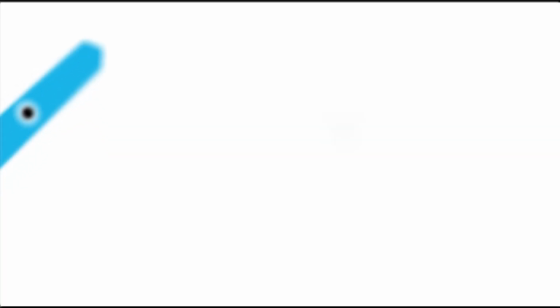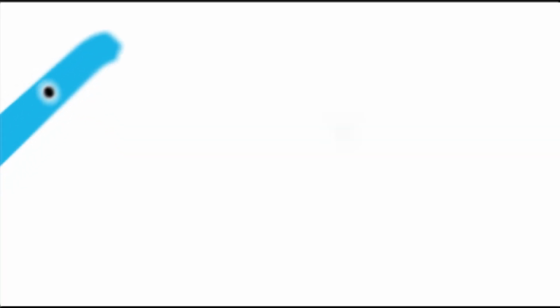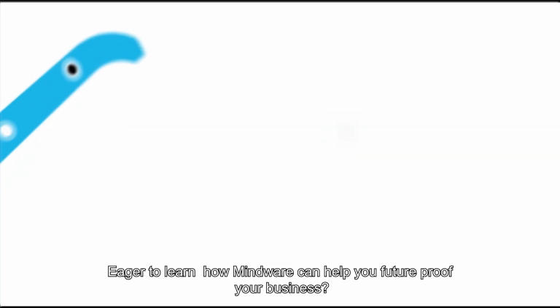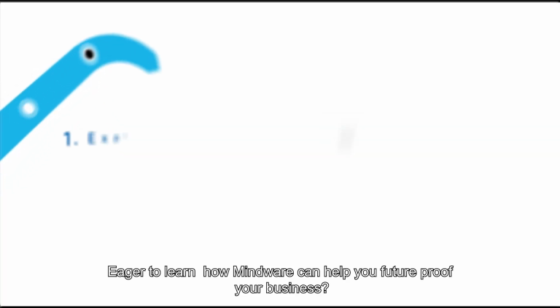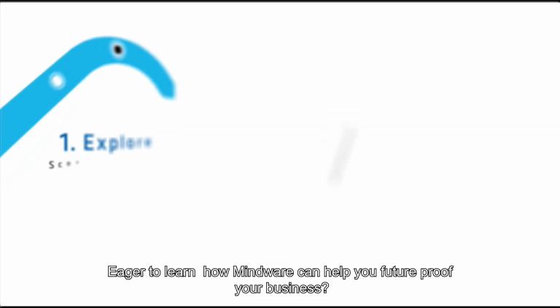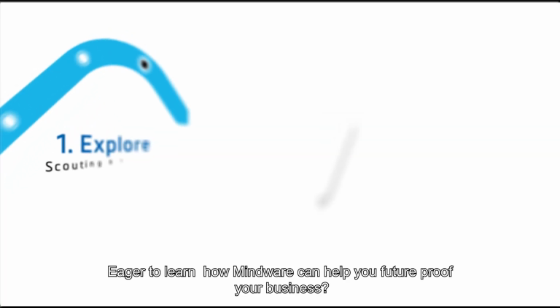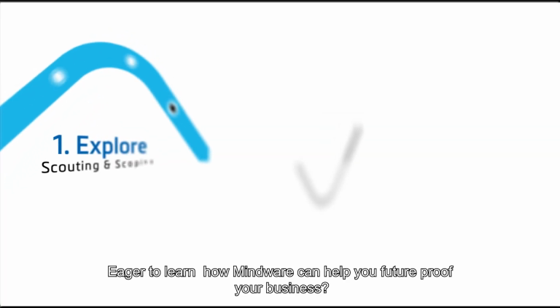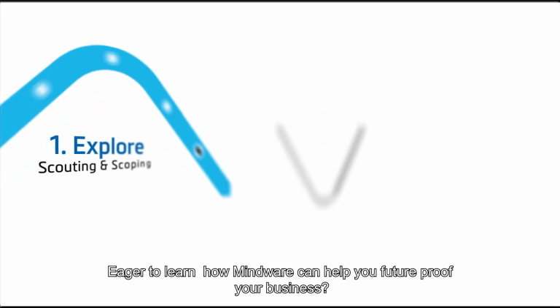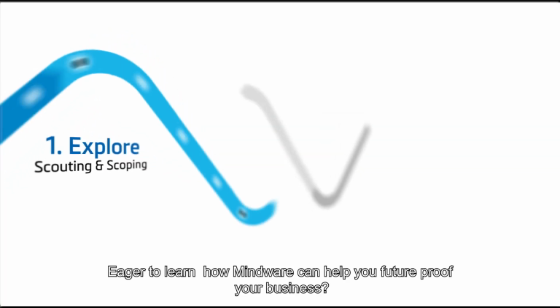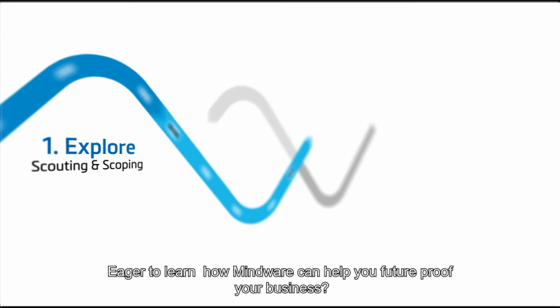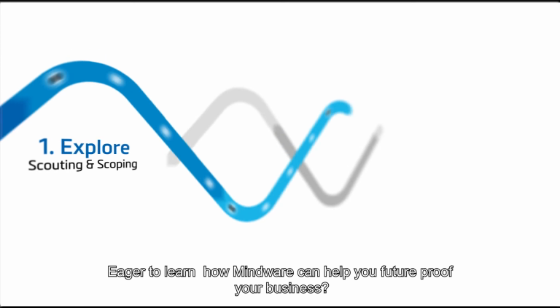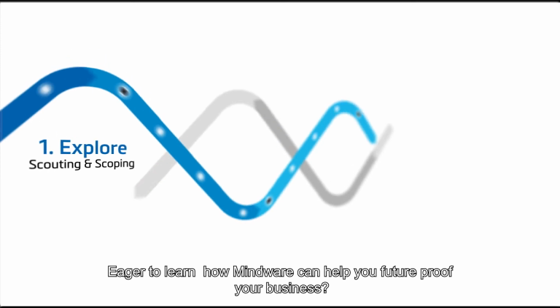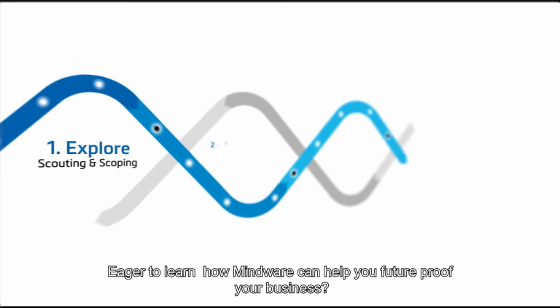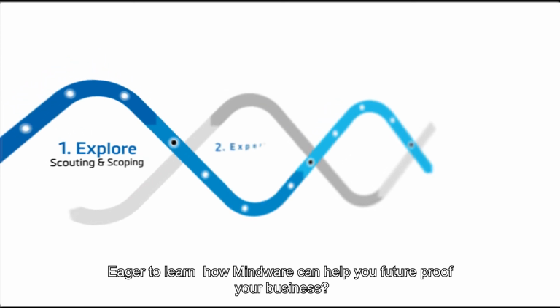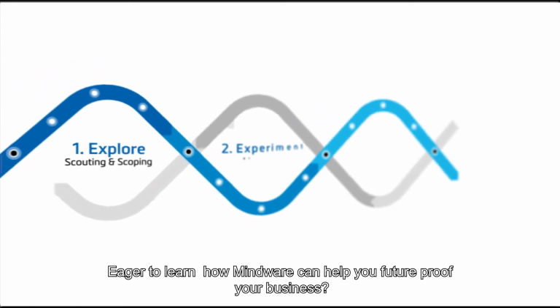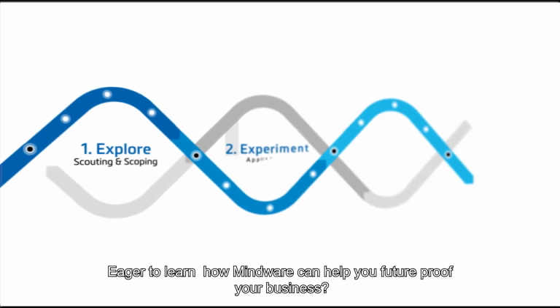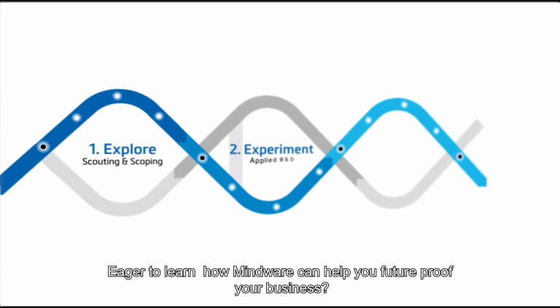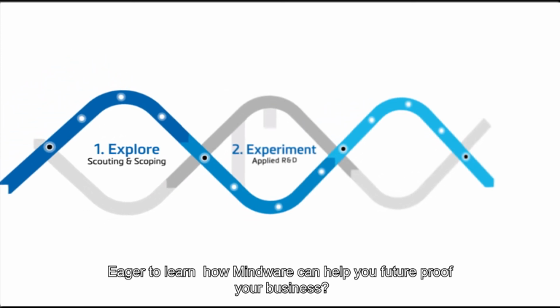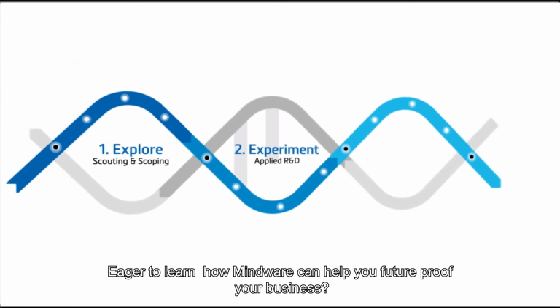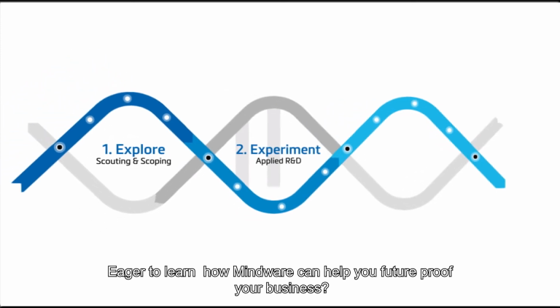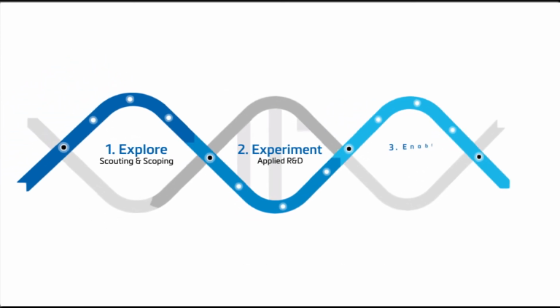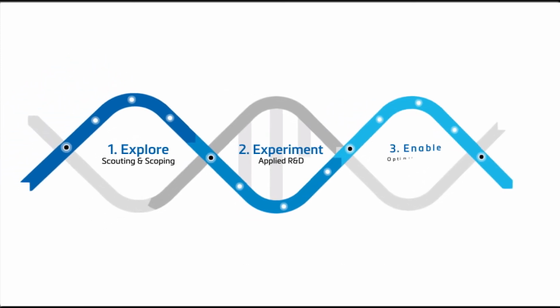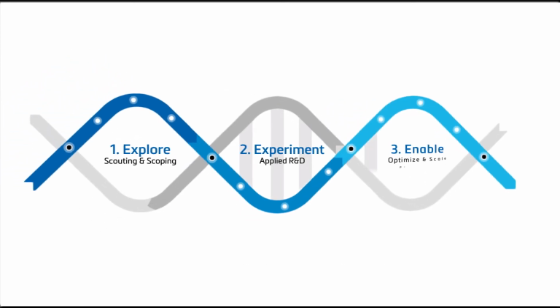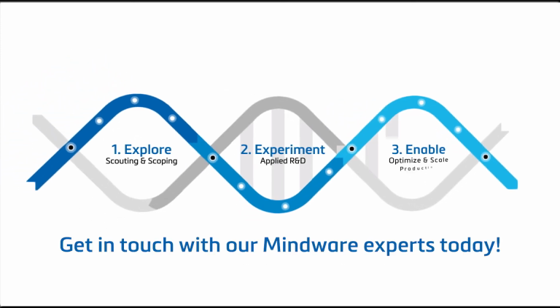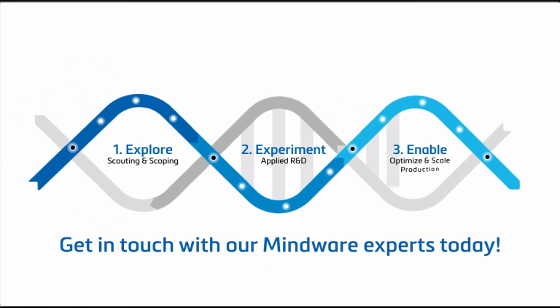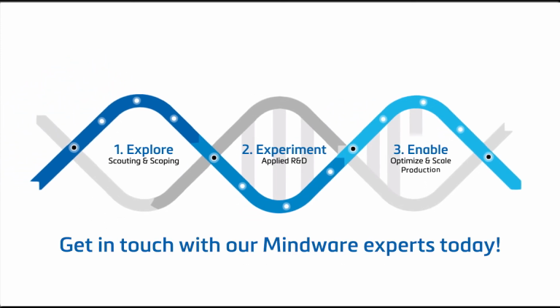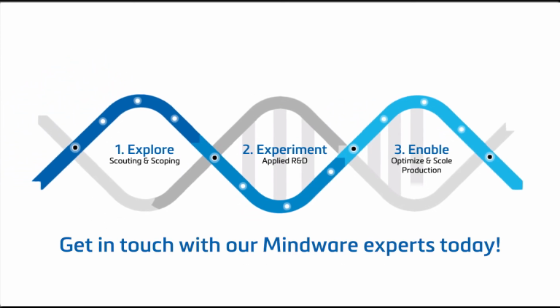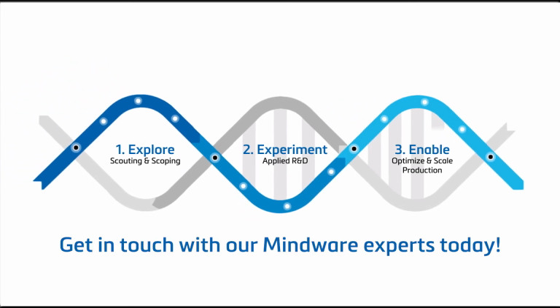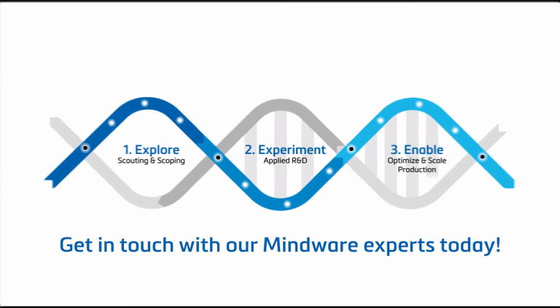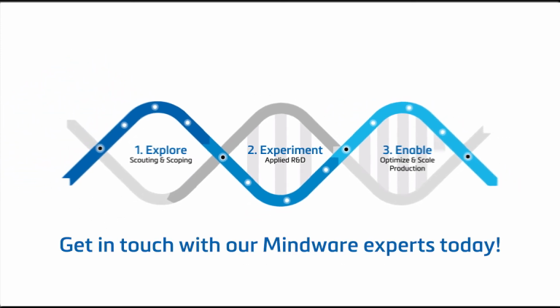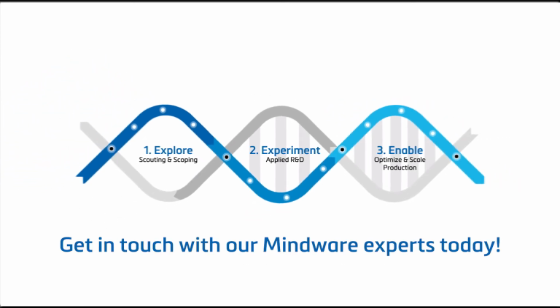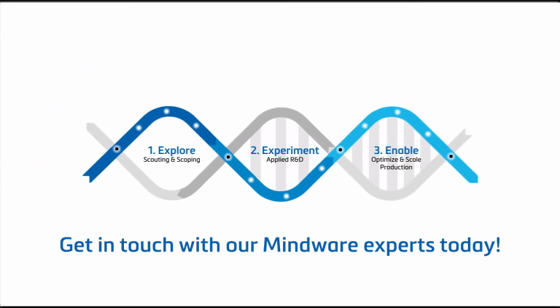Eager to learn how Mindware can help you future-proof your business? Get in touch with our experts today.